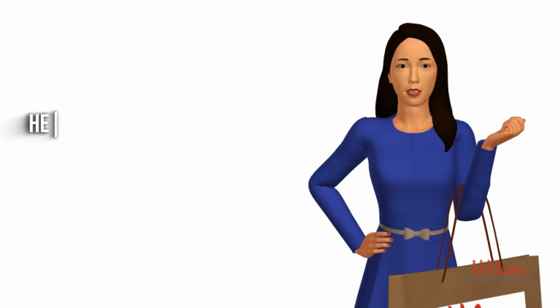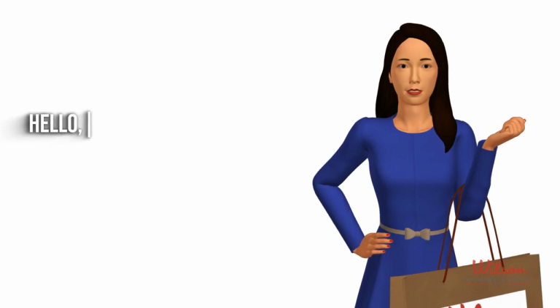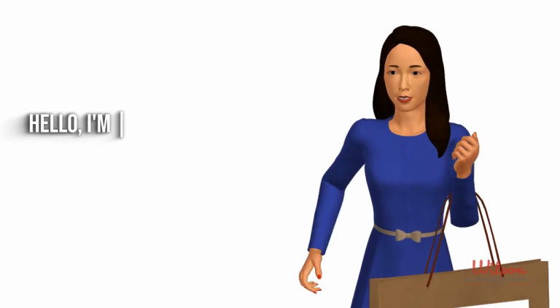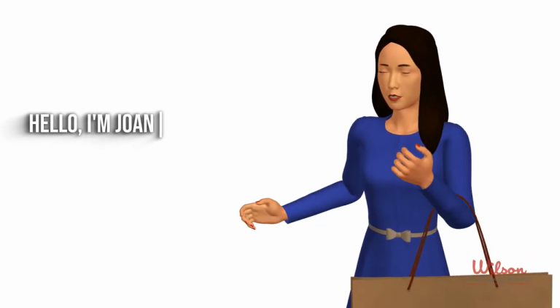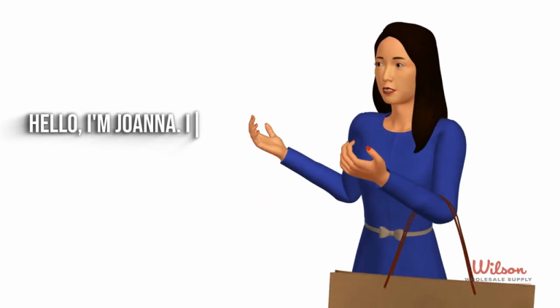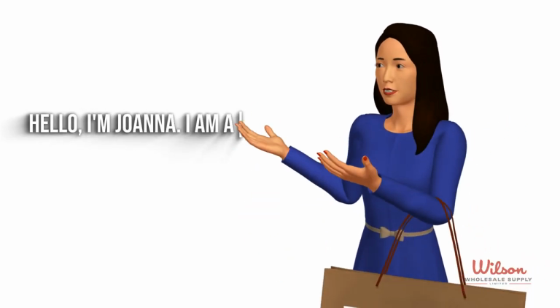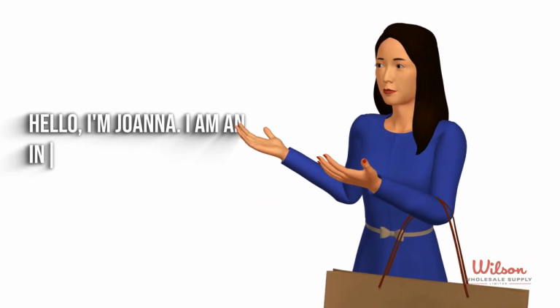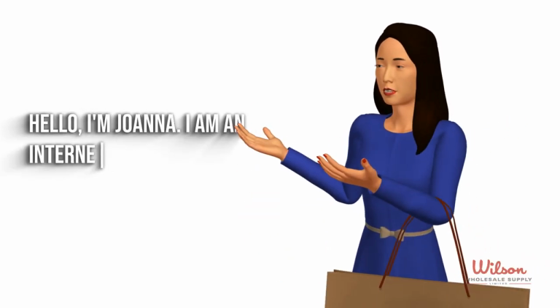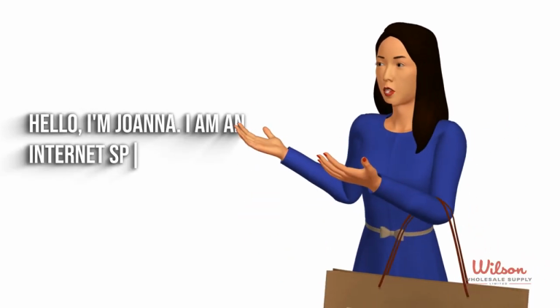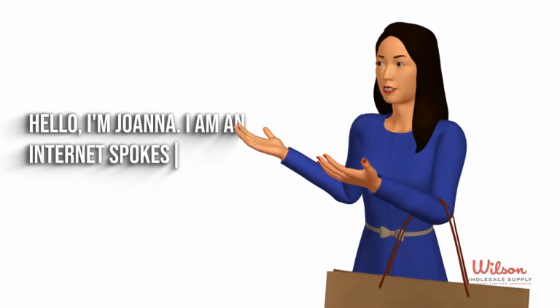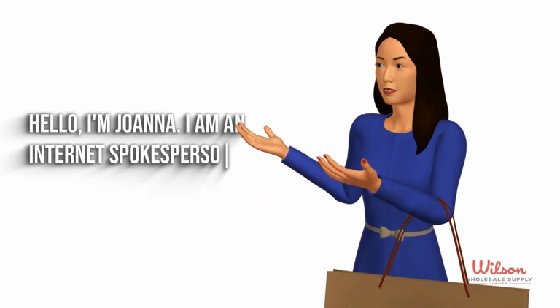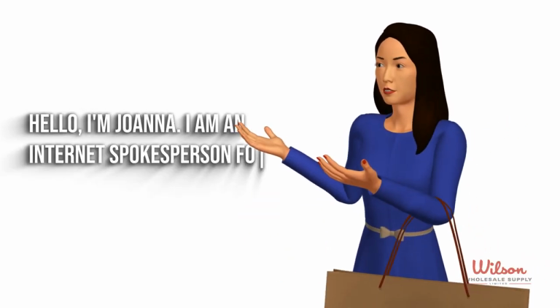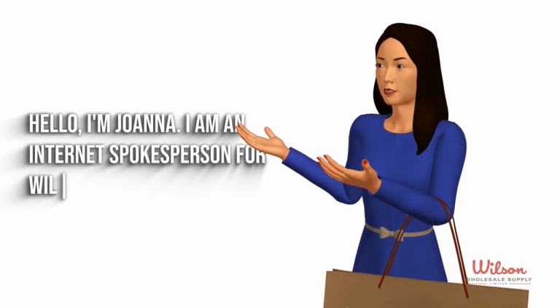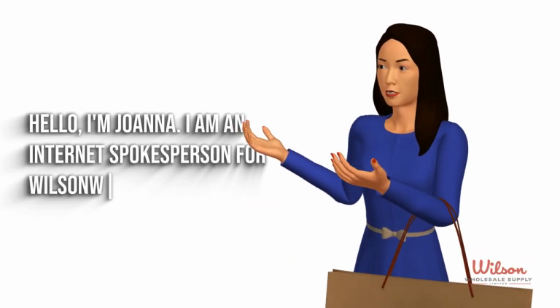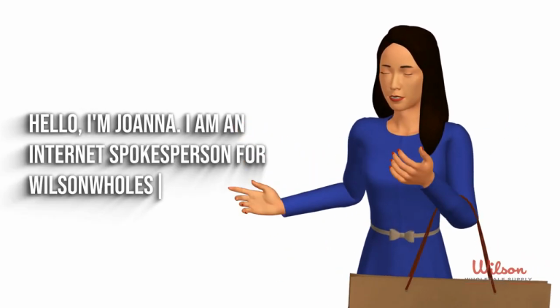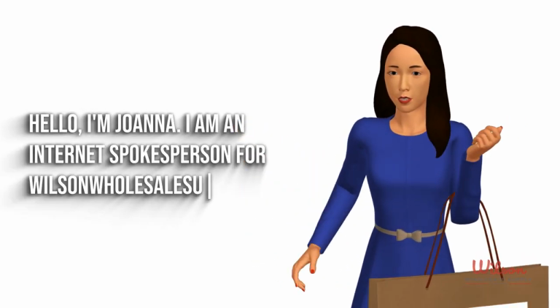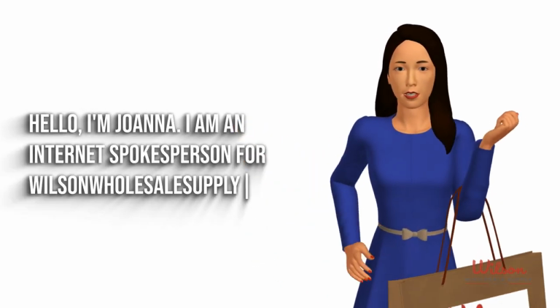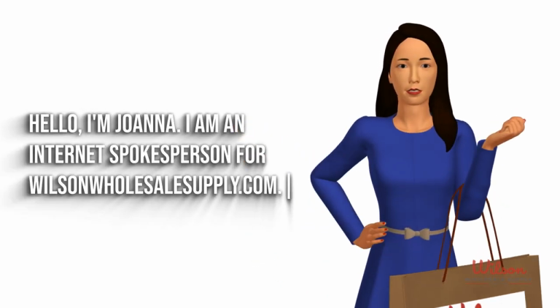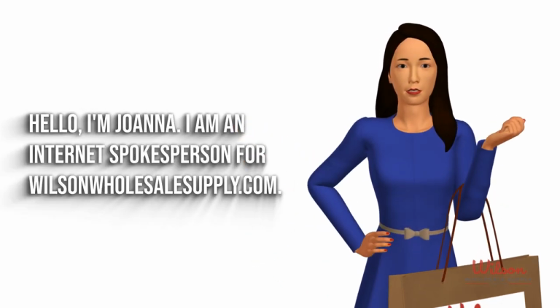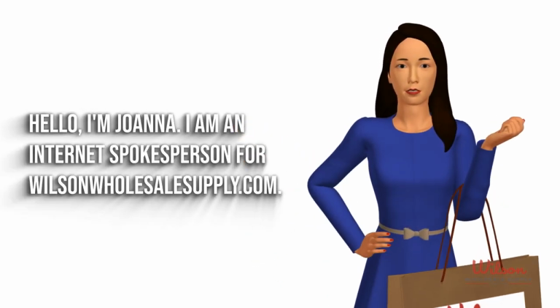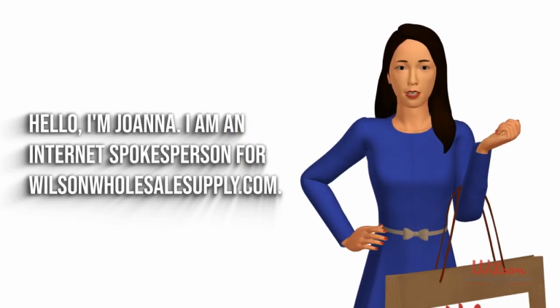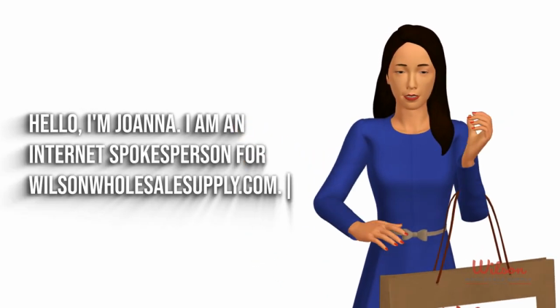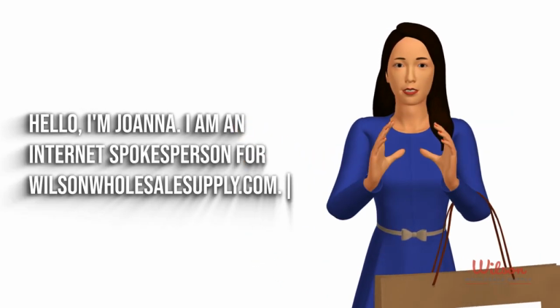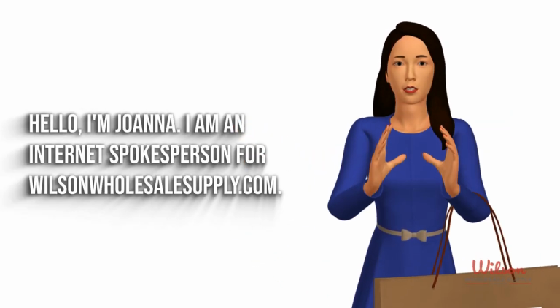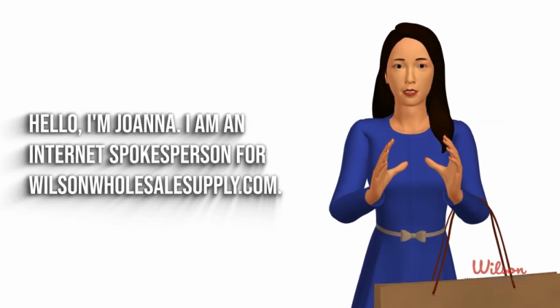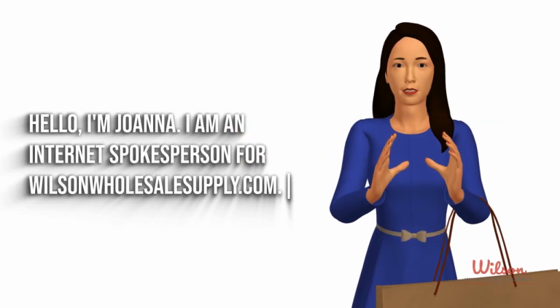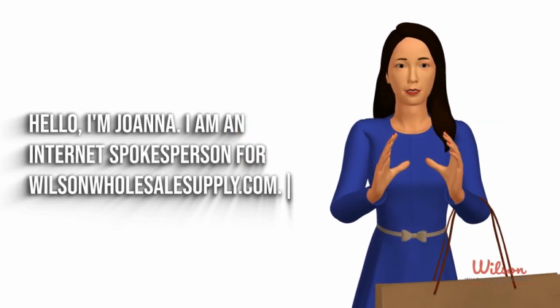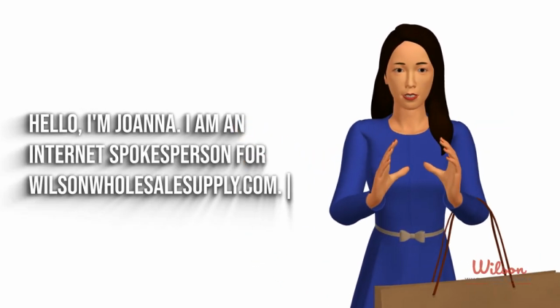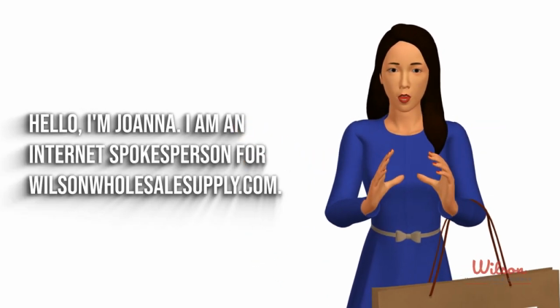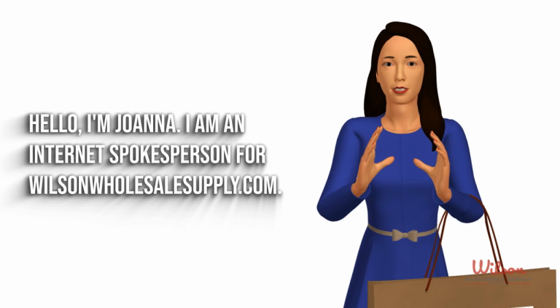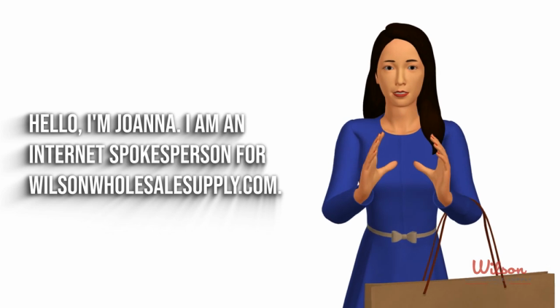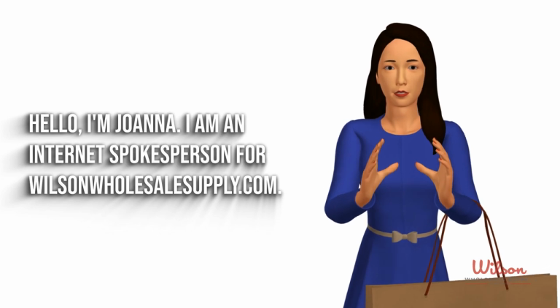Hello, I'm Joanna. I am an internet spokesperson for WilsonWholesaleSupply.com.